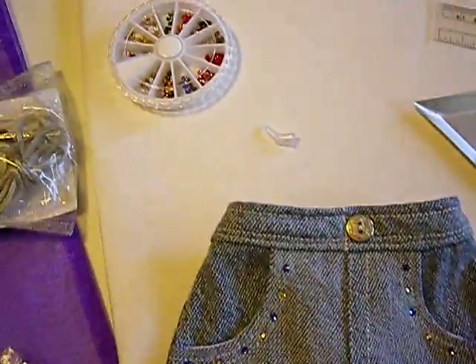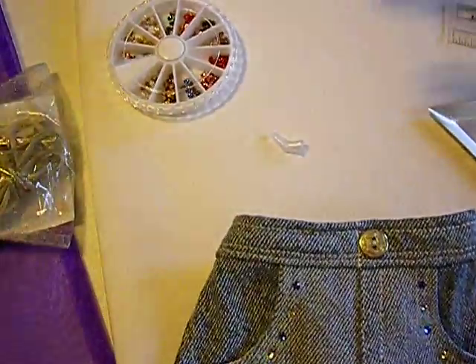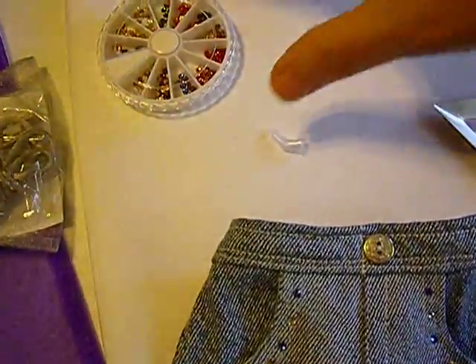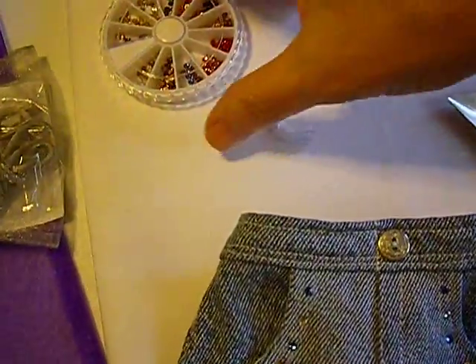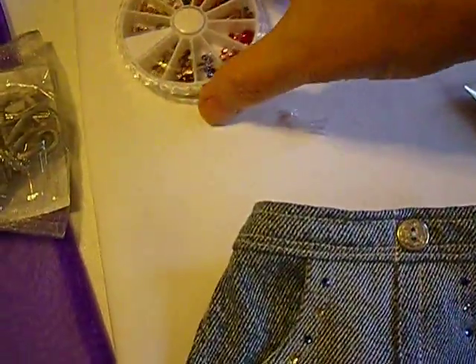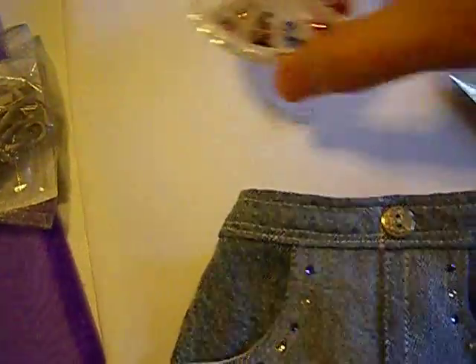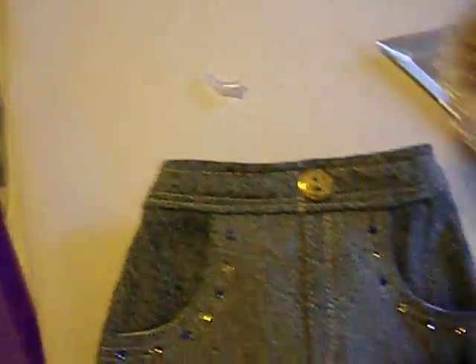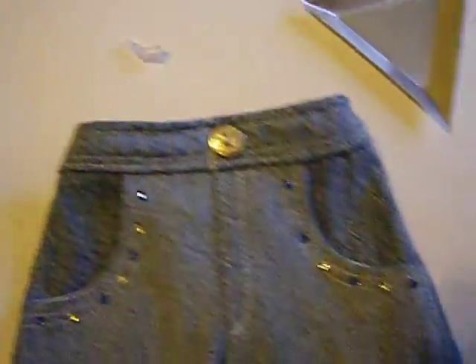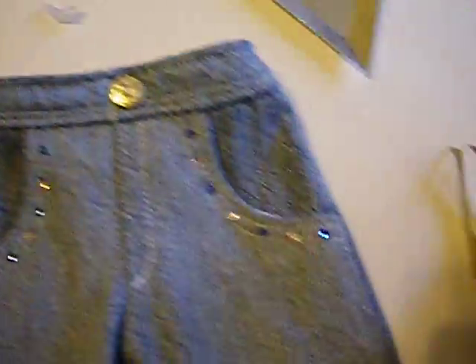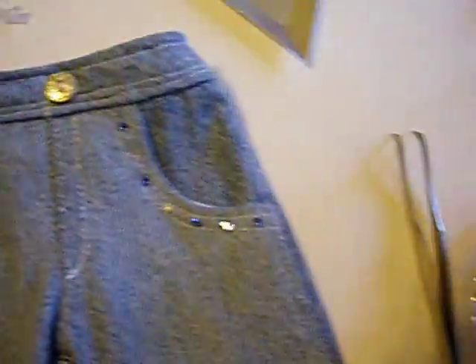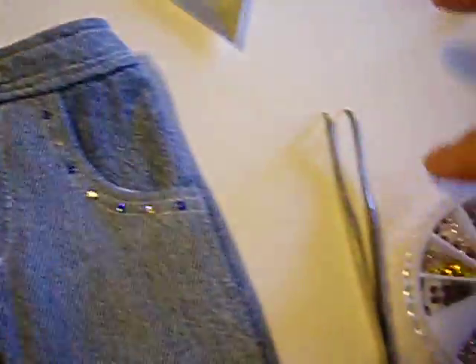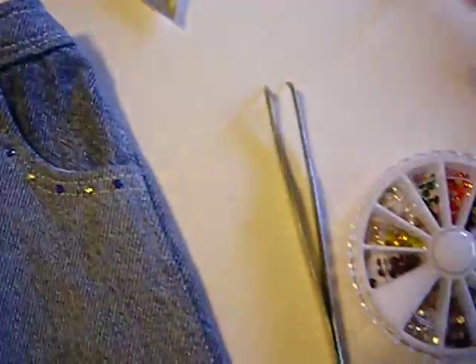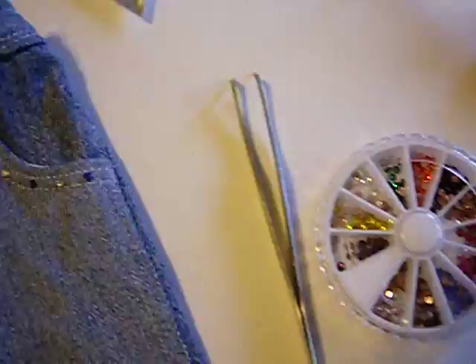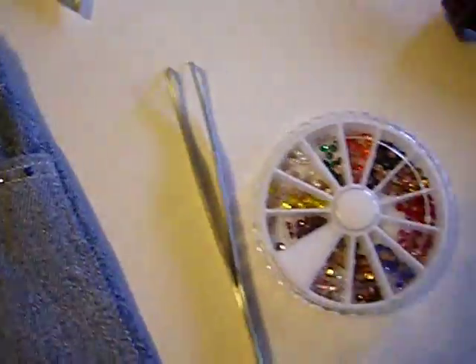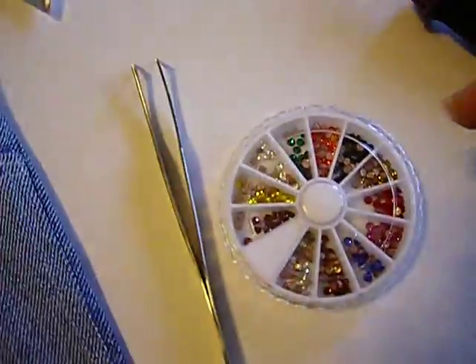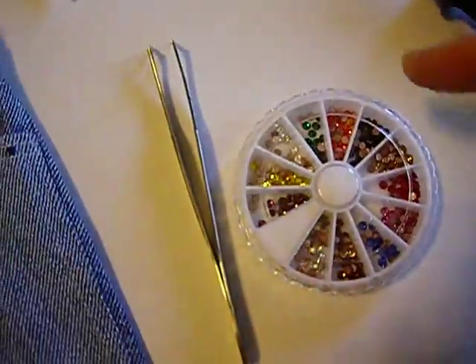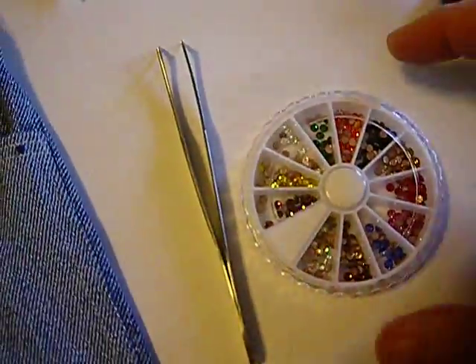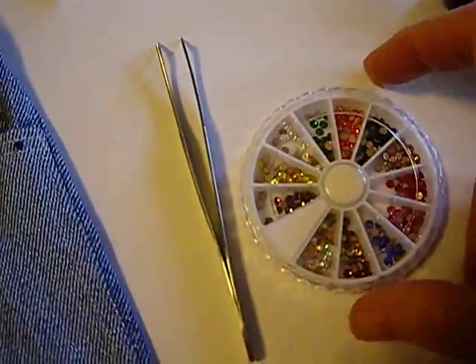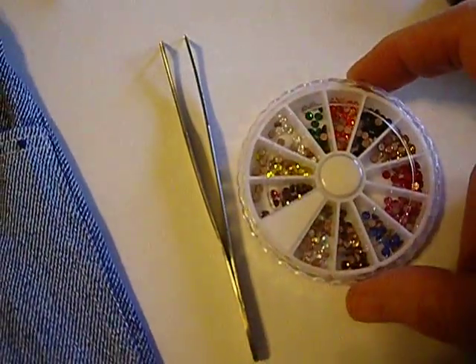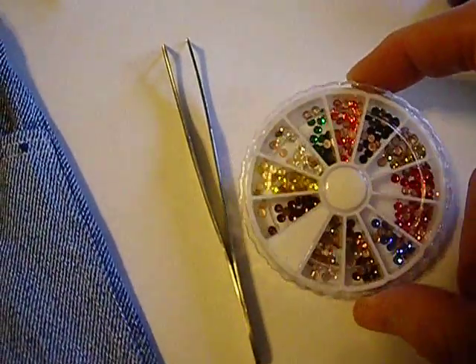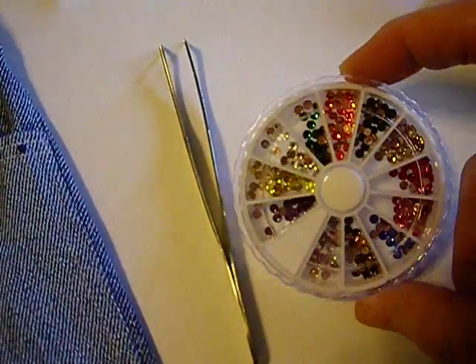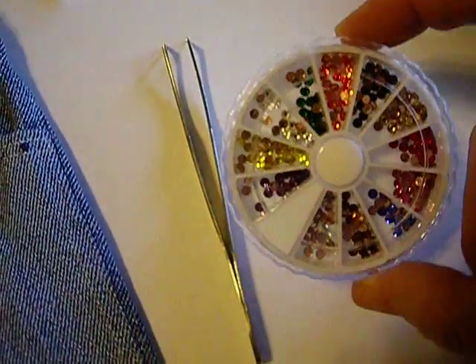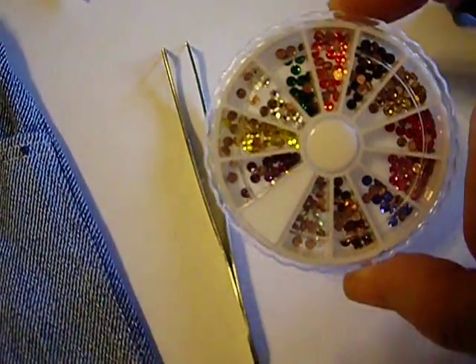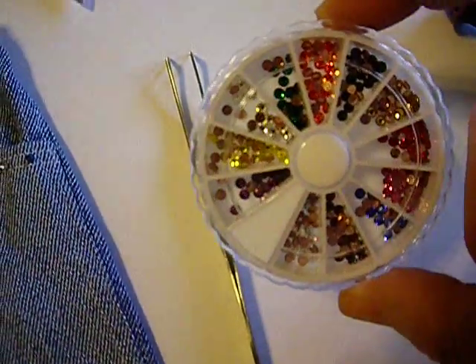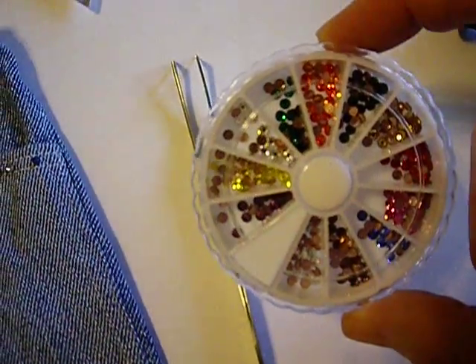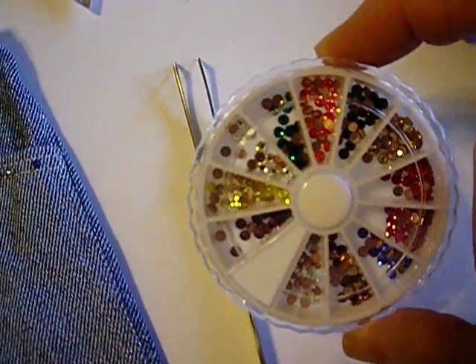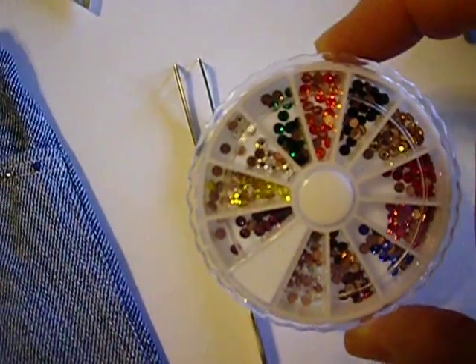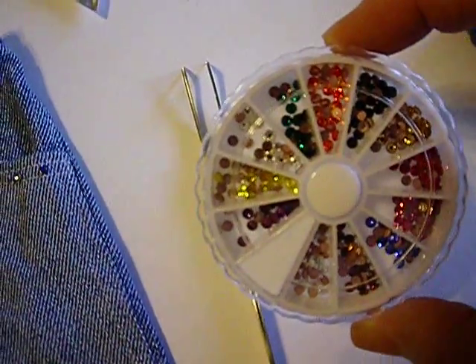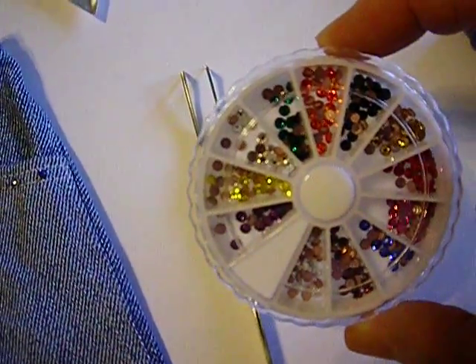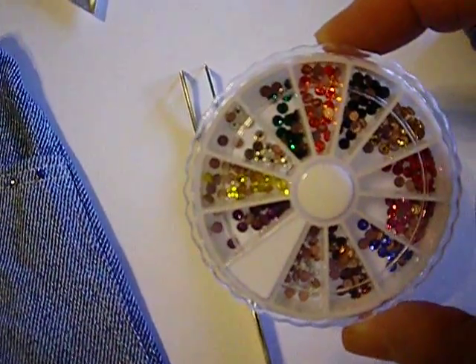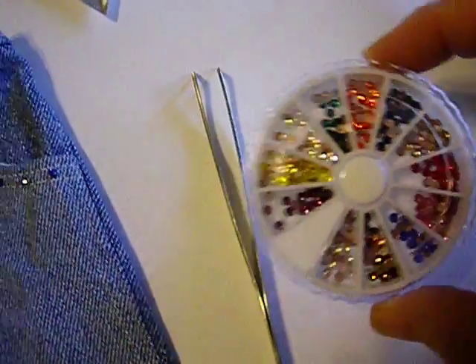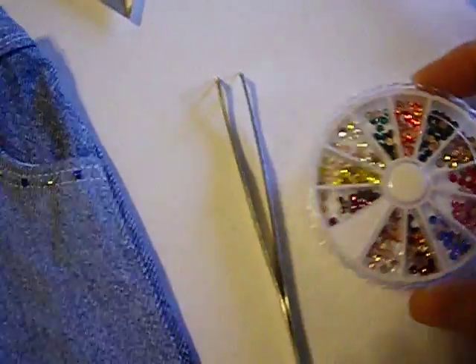There's your different colors available — there's a ton of colors available on these crystals.